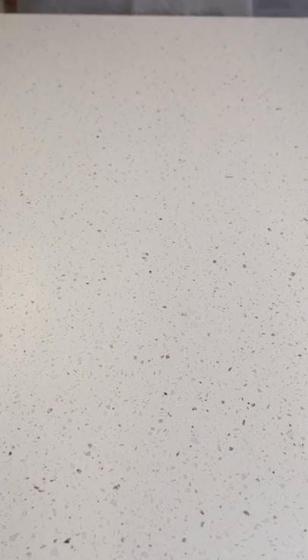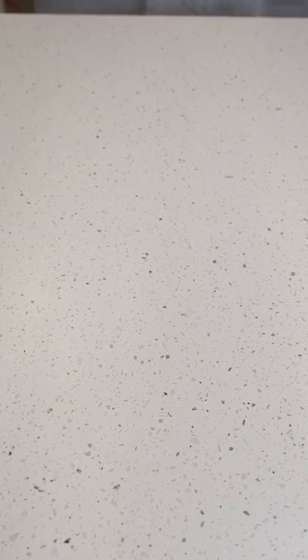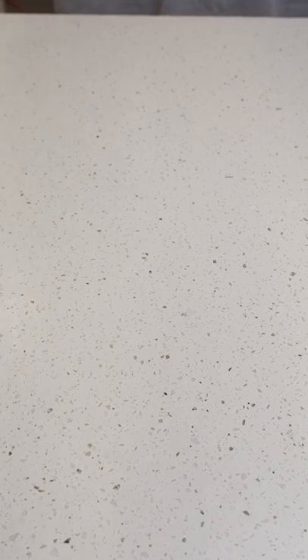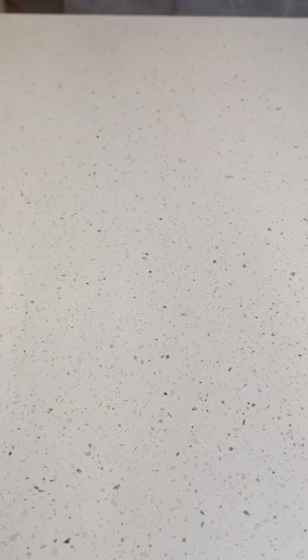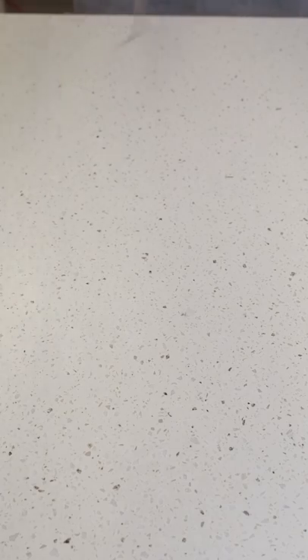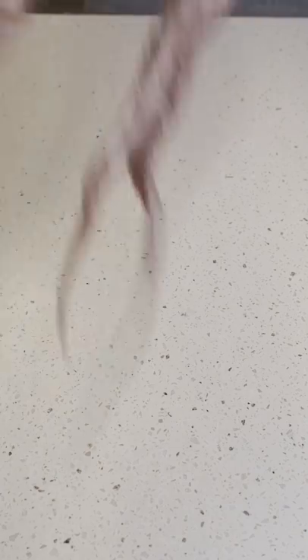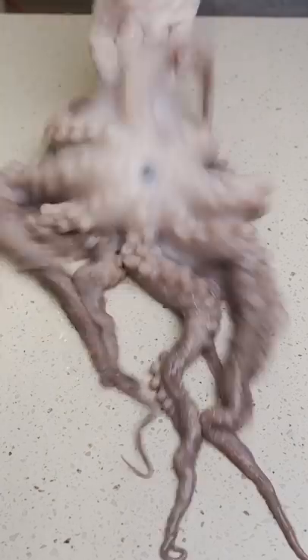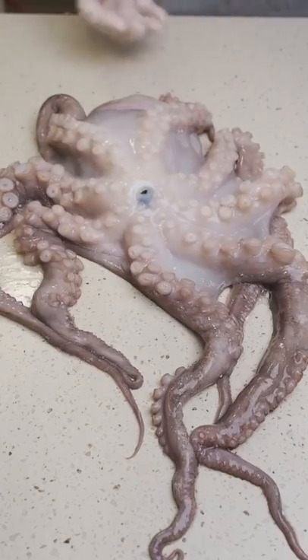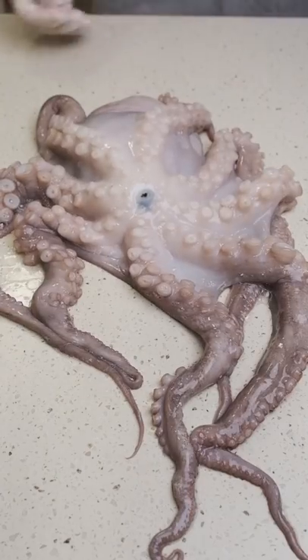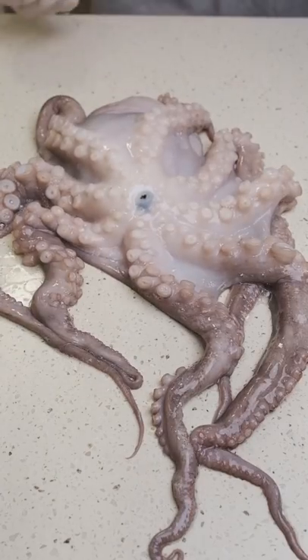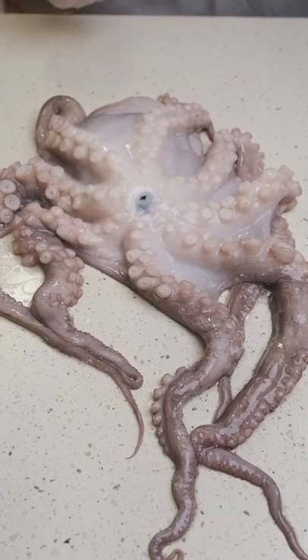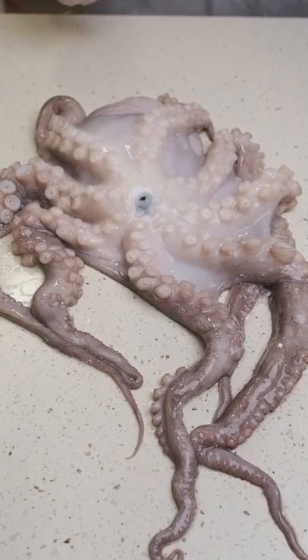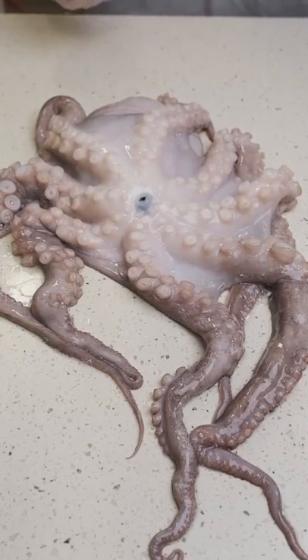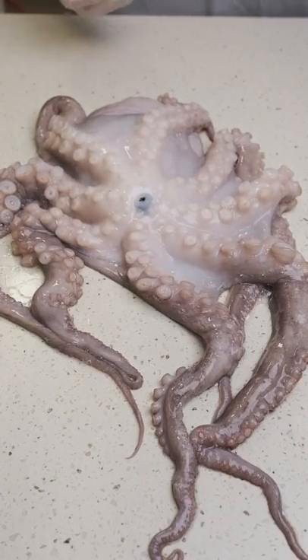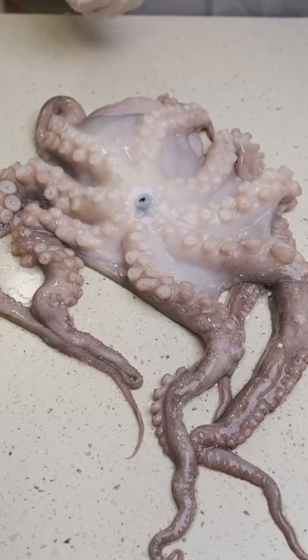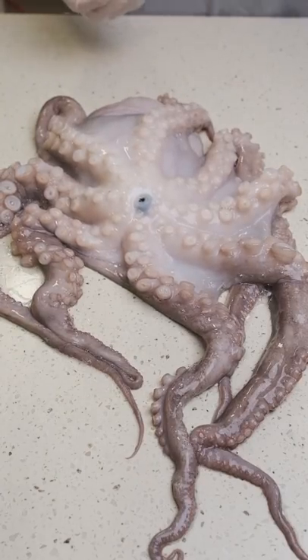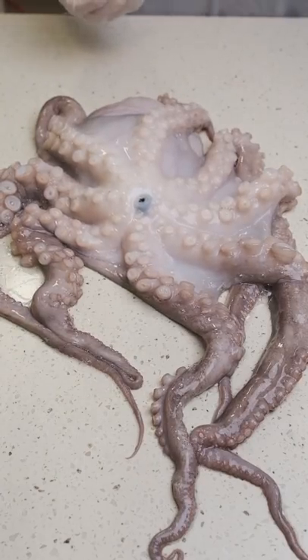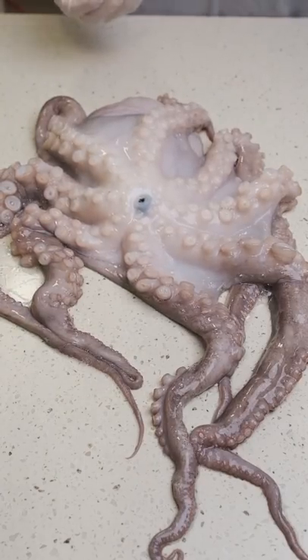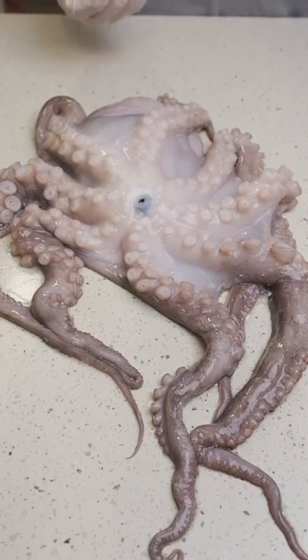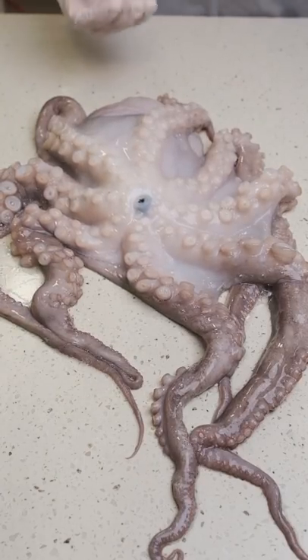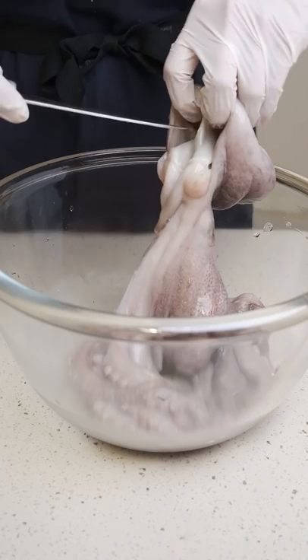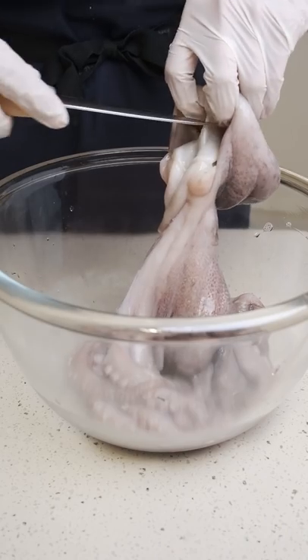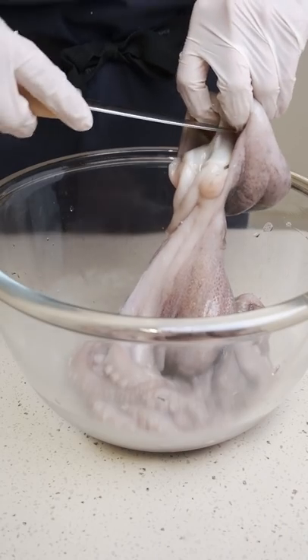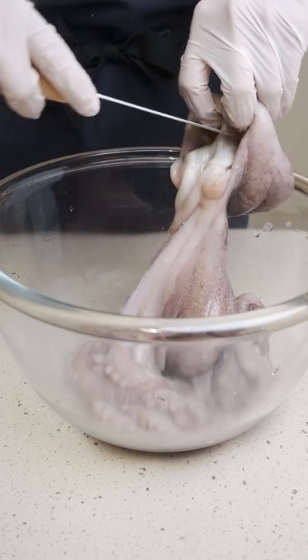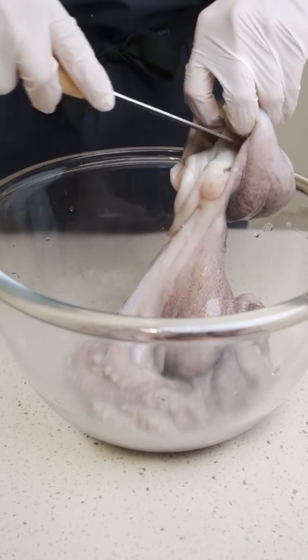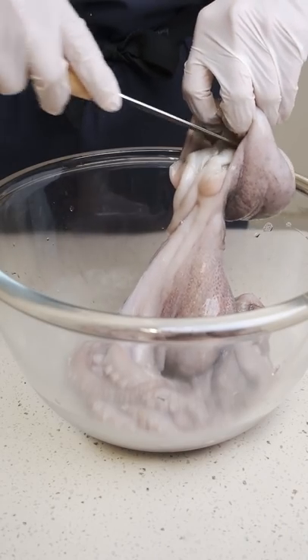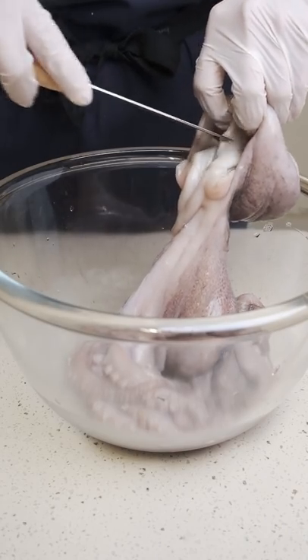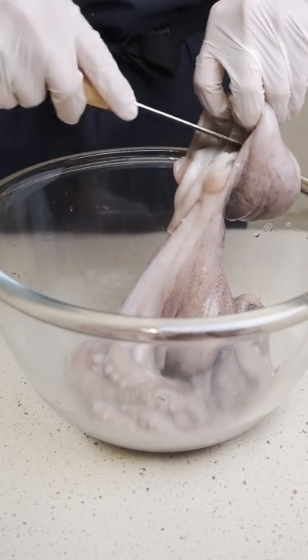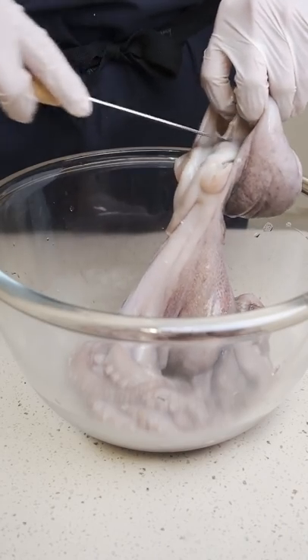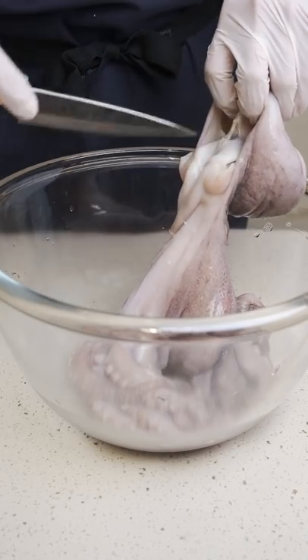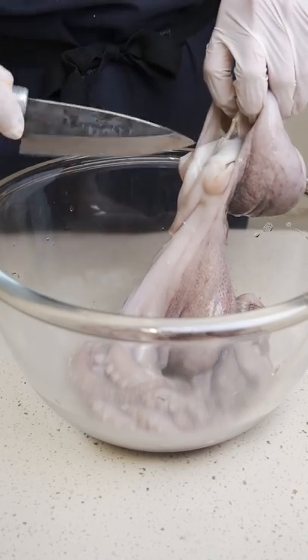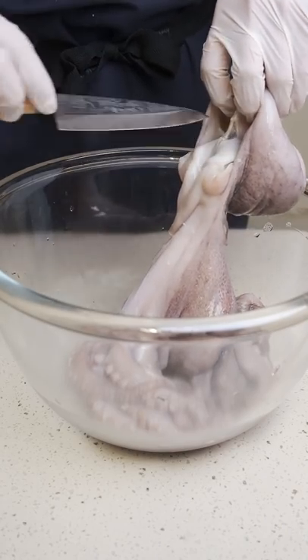So I managed to save this octopus from the fish market today, but I think I might have been too late. So I'm going to cook and prep this octopus the most popular way in Korea.